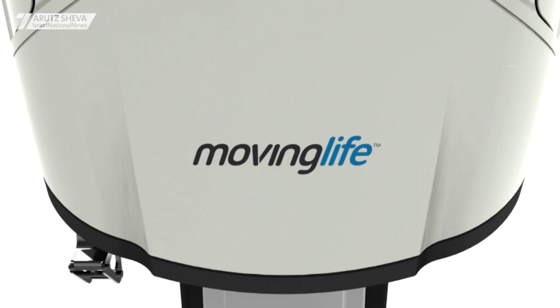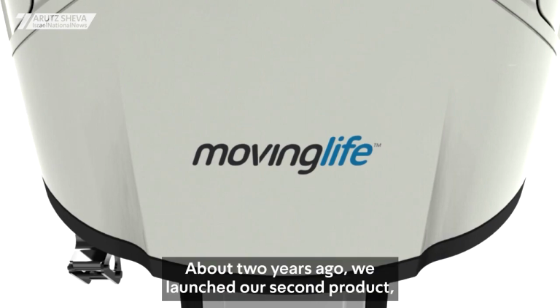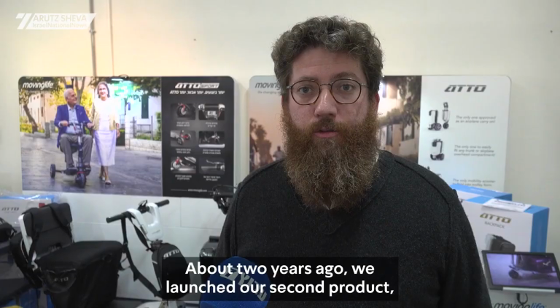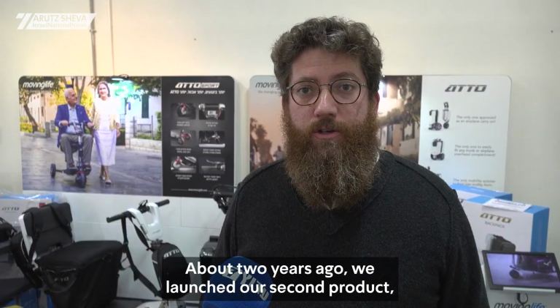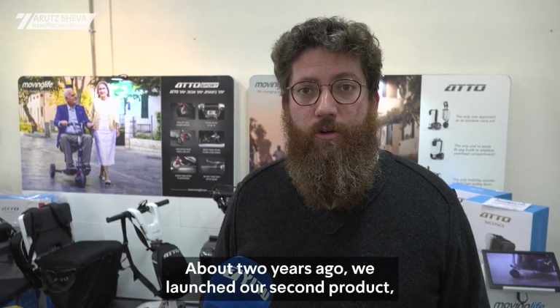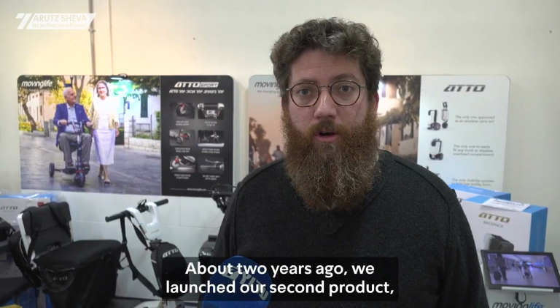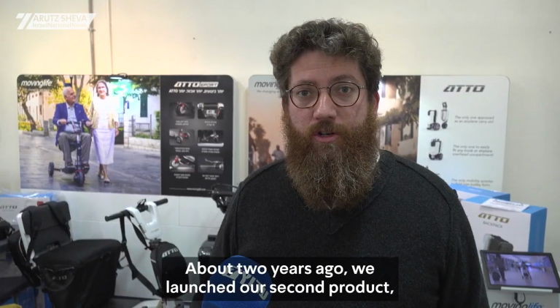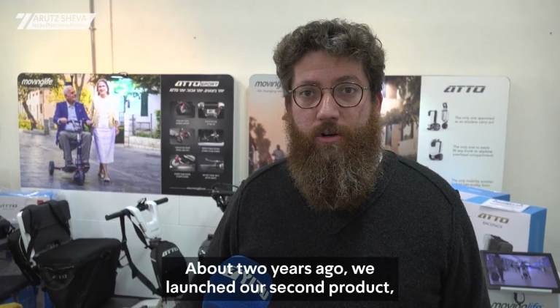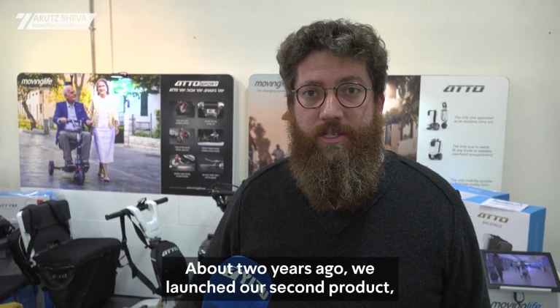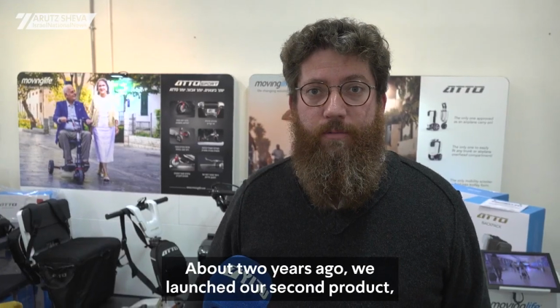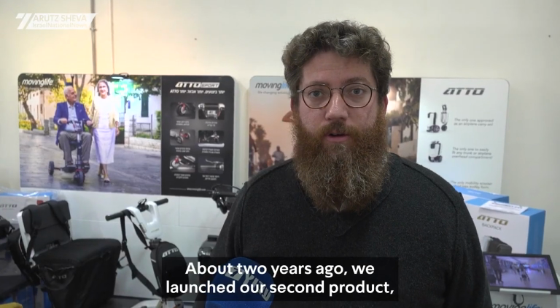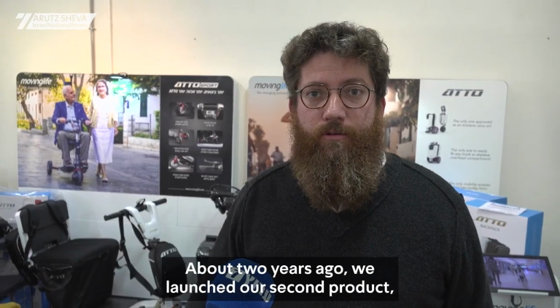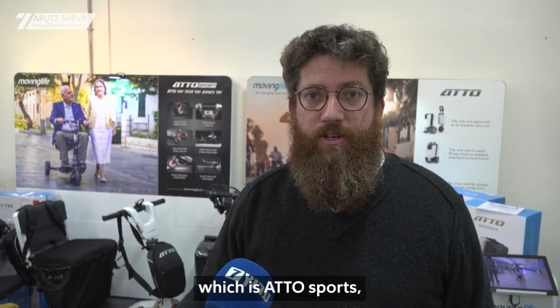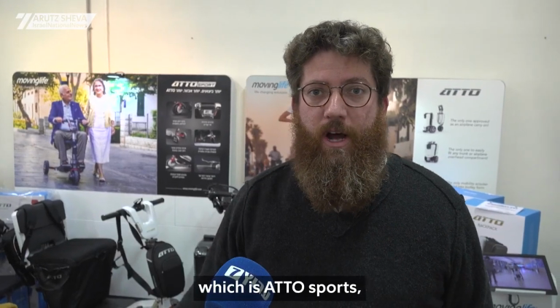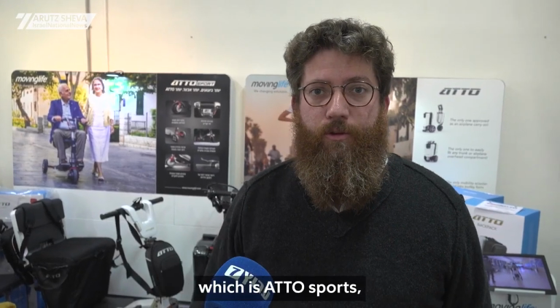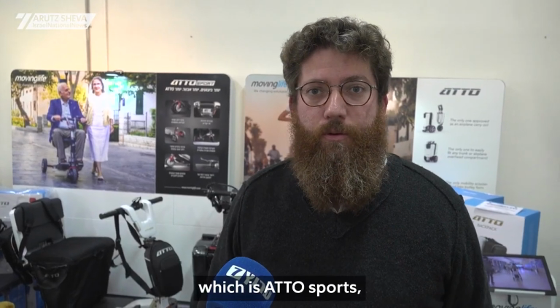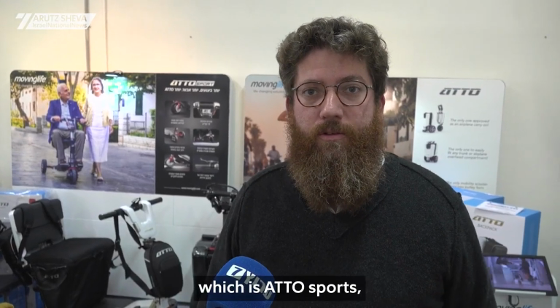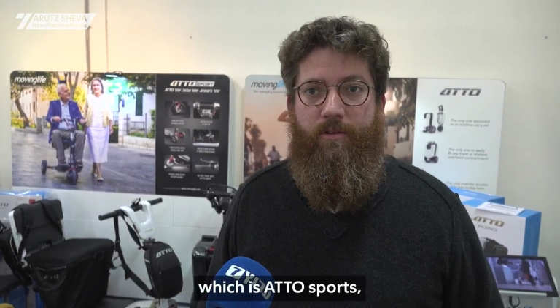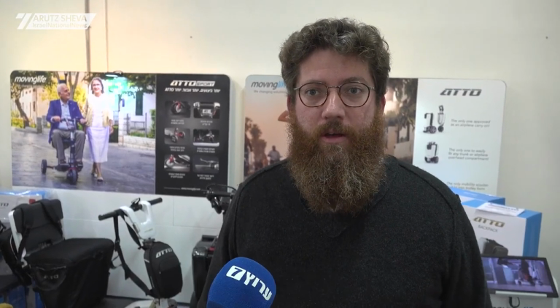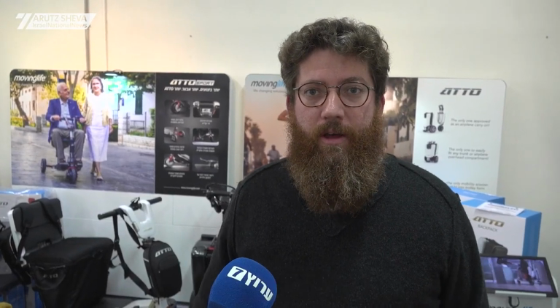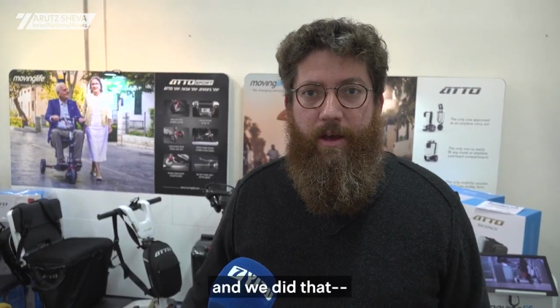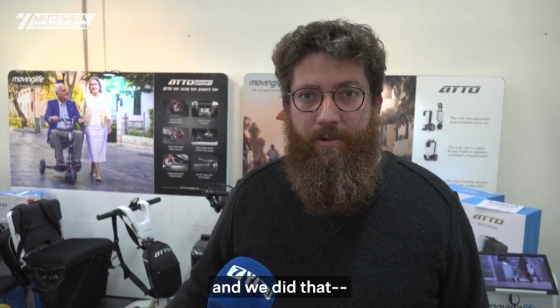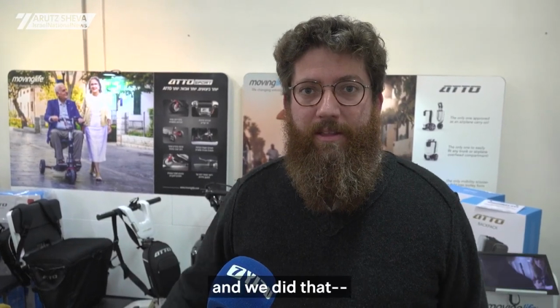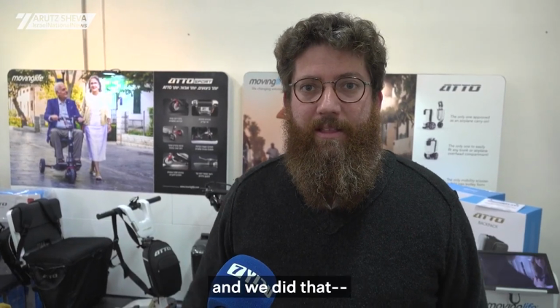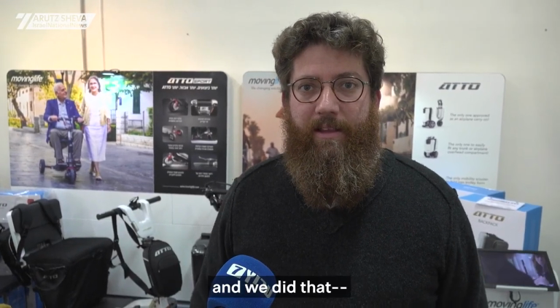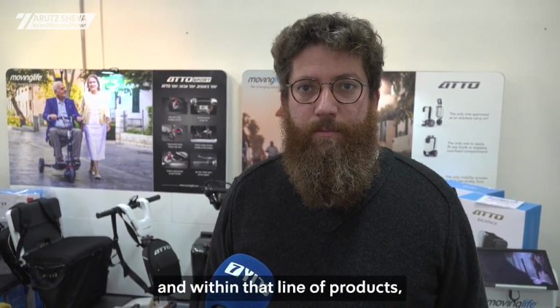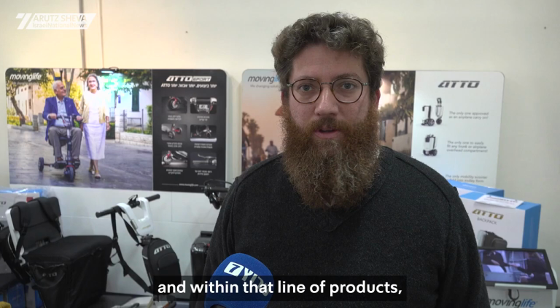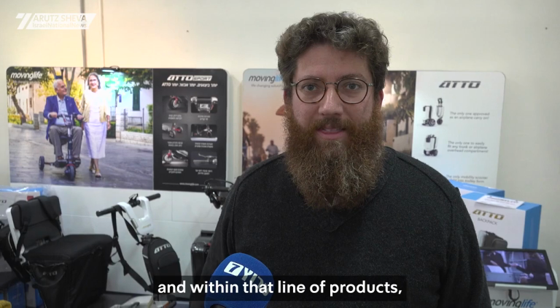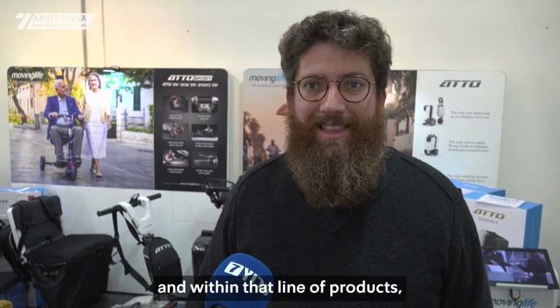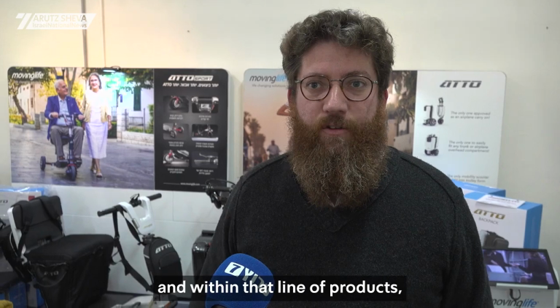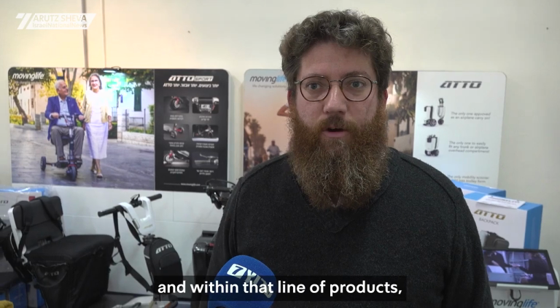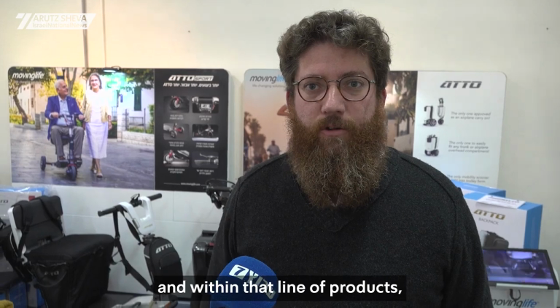About two years ago, we launched our second product, which is Ato Sport. And within that line of products, we actually launched a new product for Shabbat called the Shabbato Scooter.